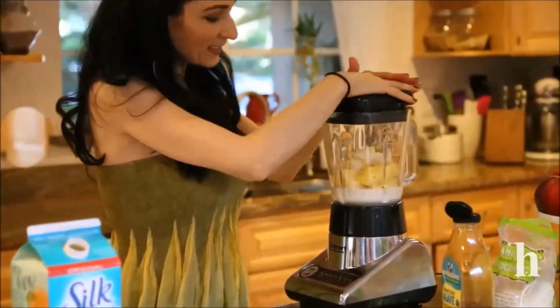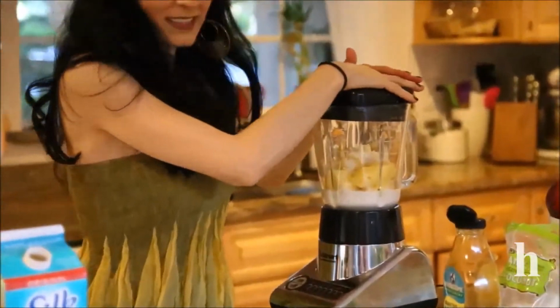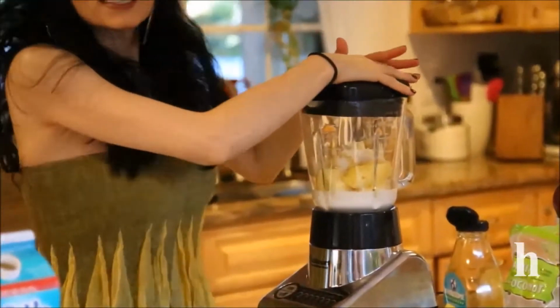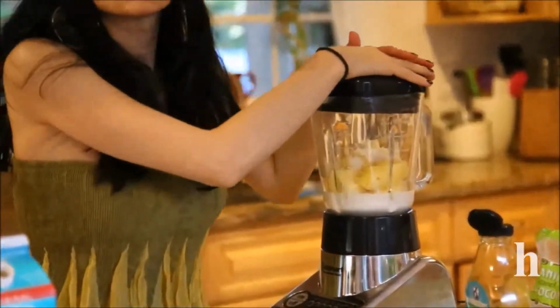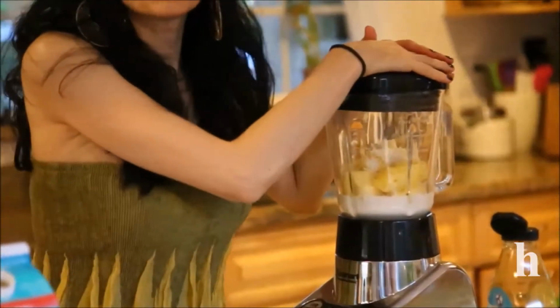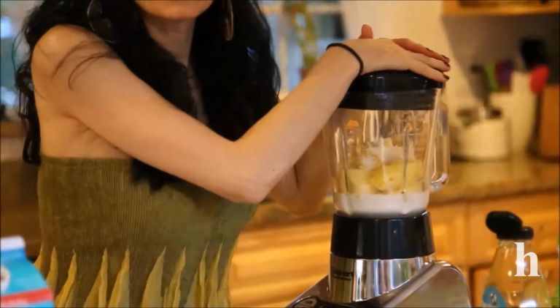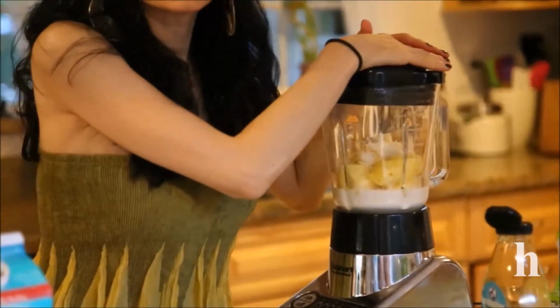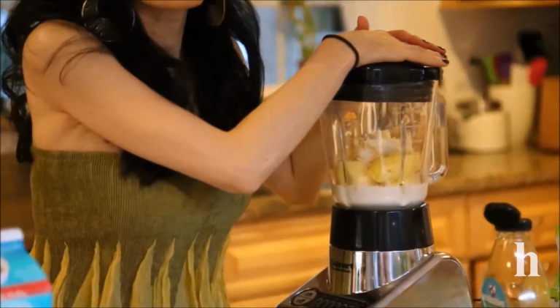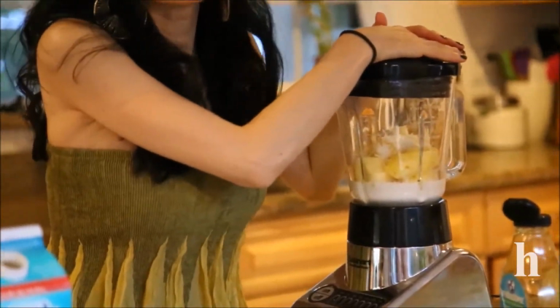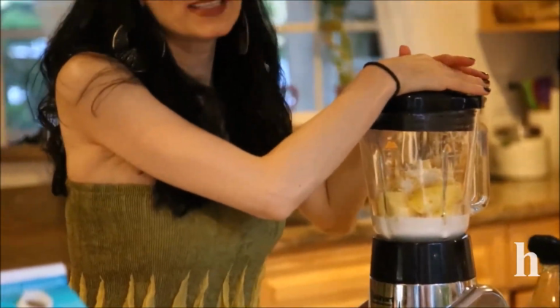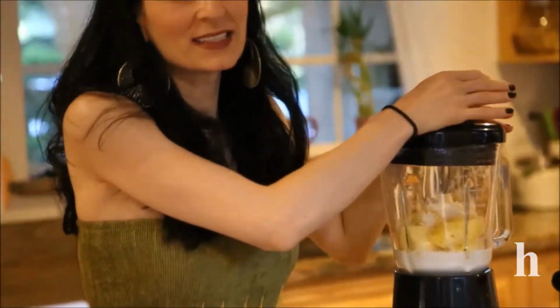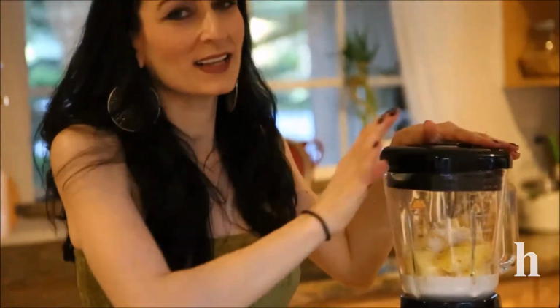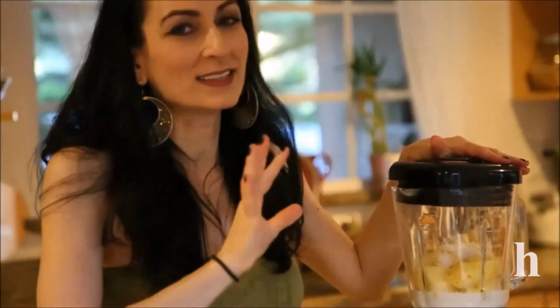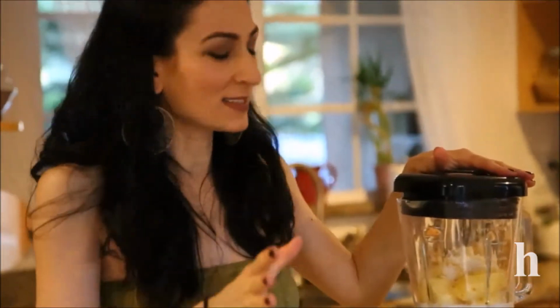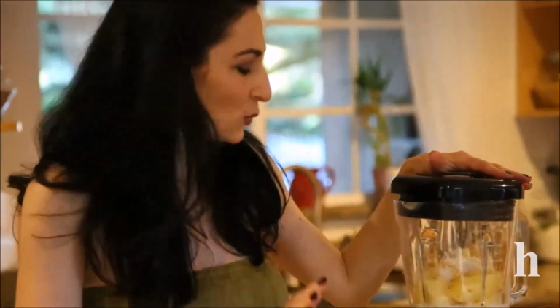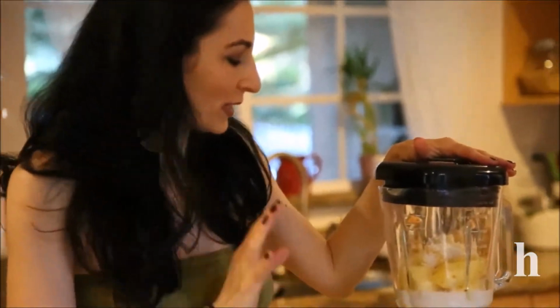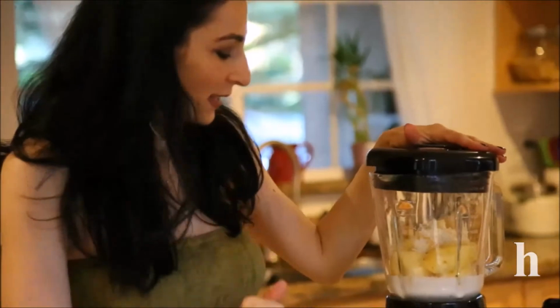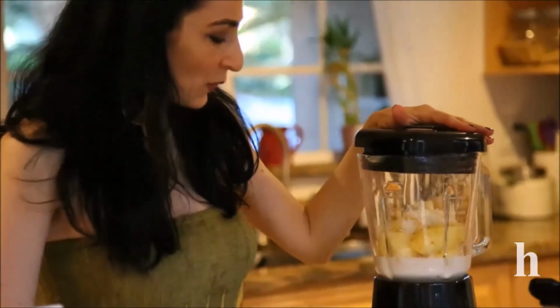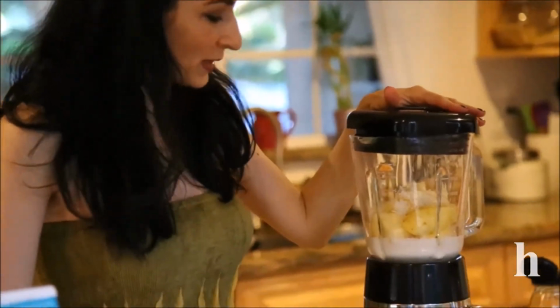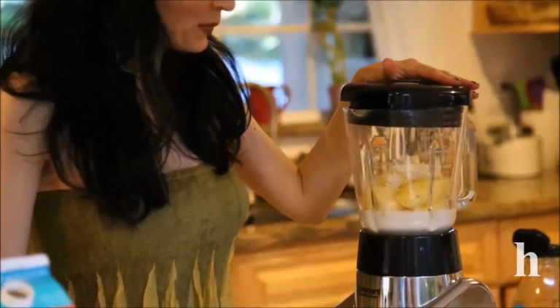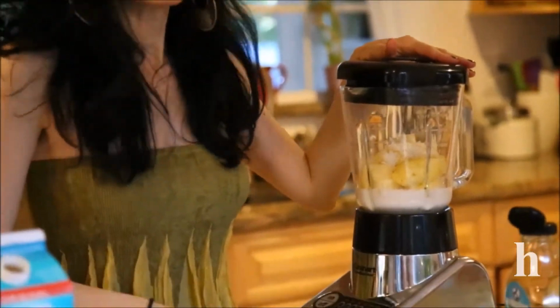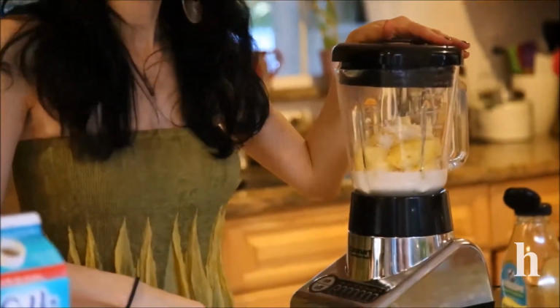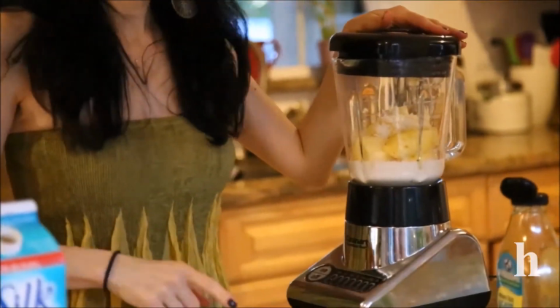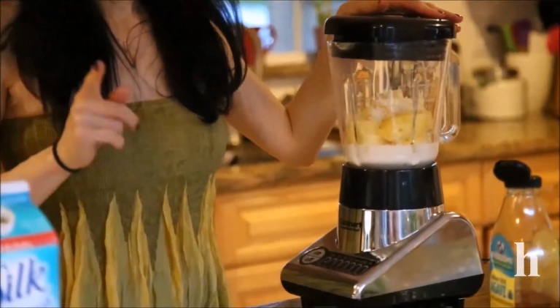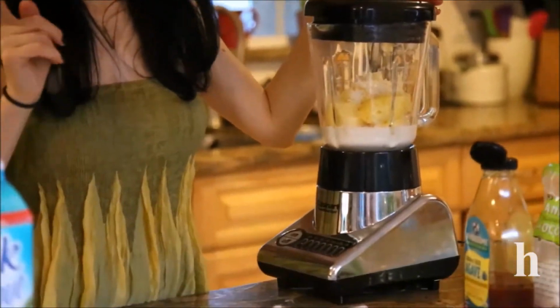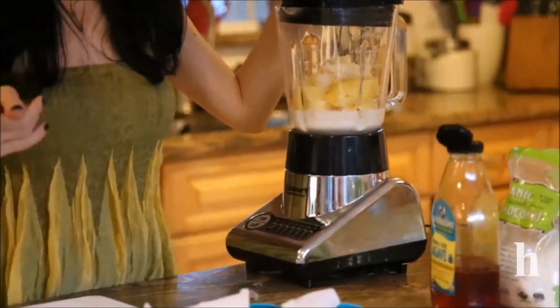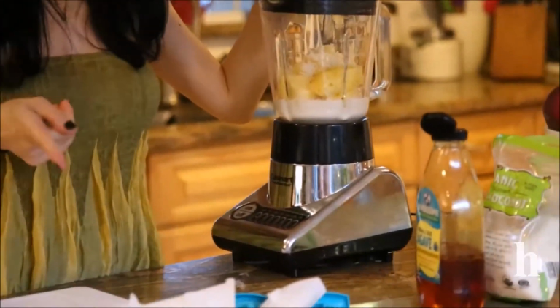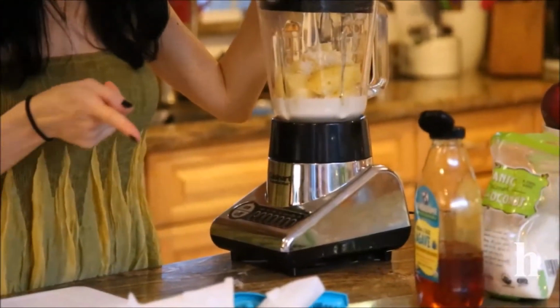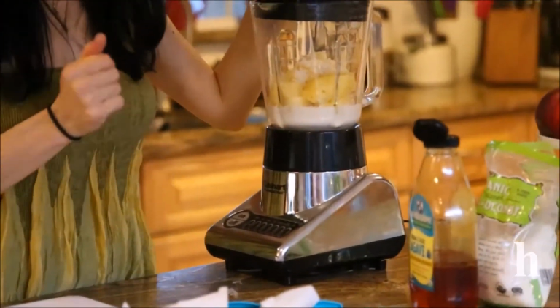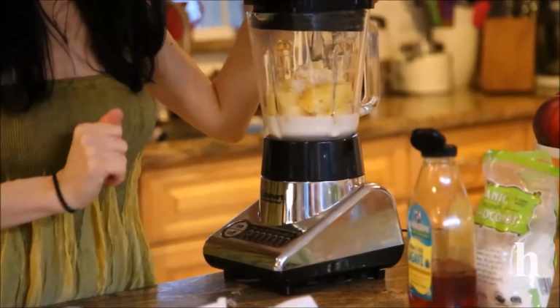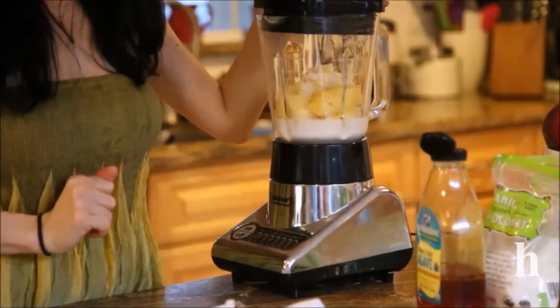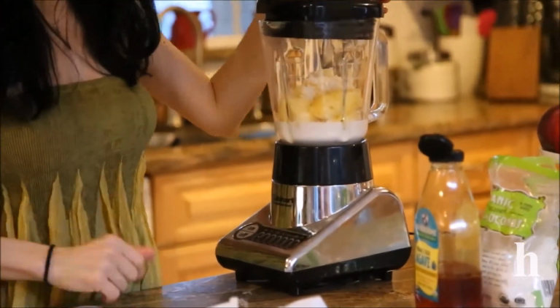This will blend for a couple of minutes until it's smooth and well combined, and then into the molds it will go.